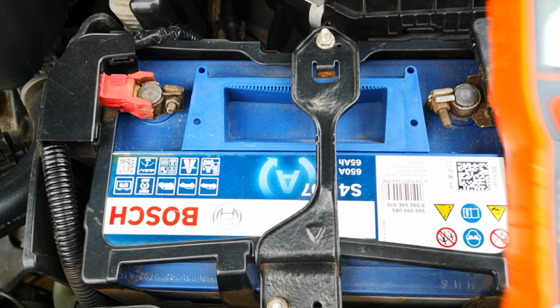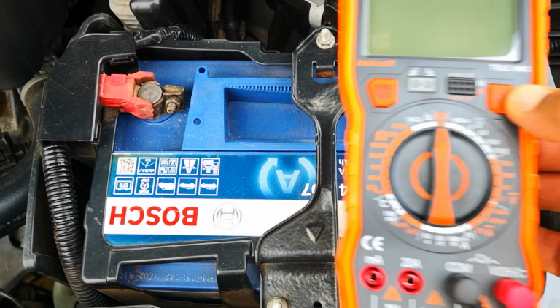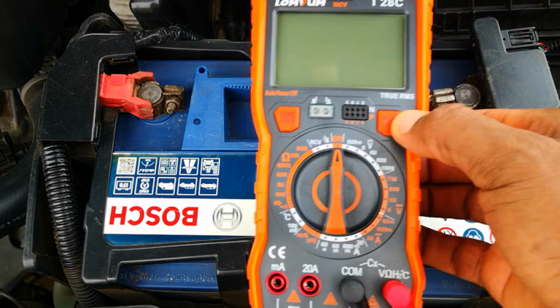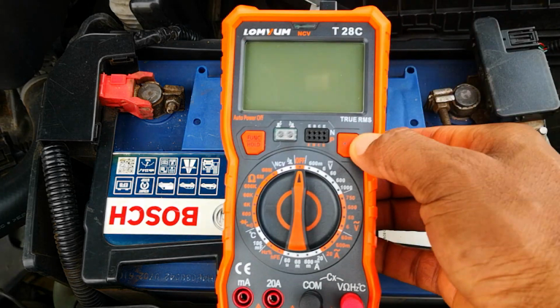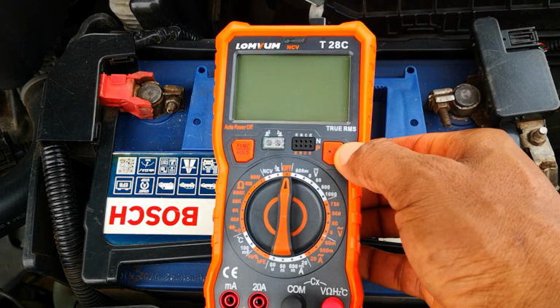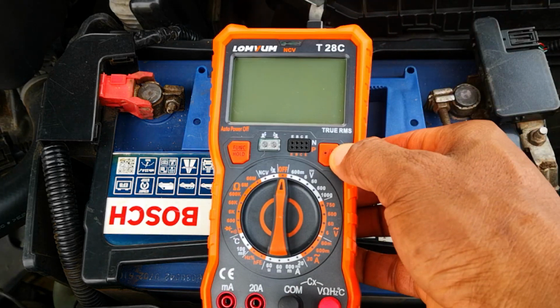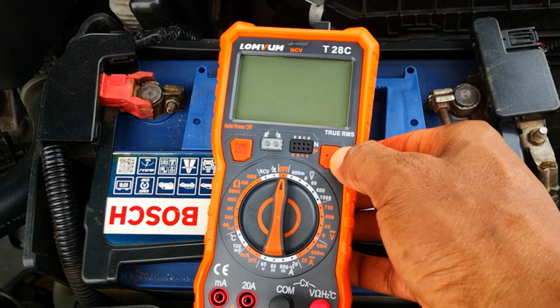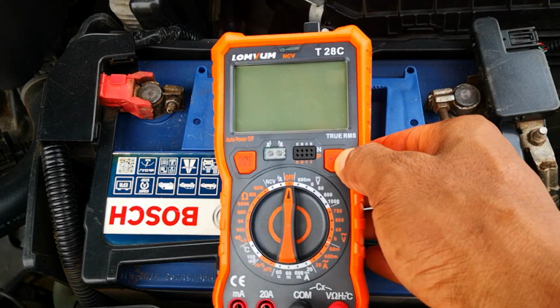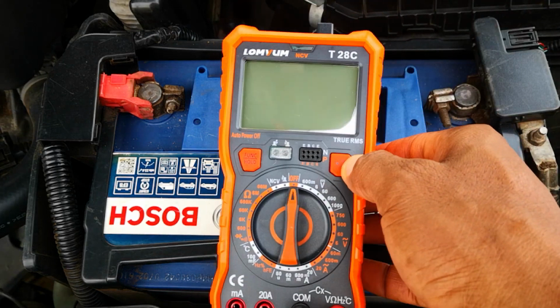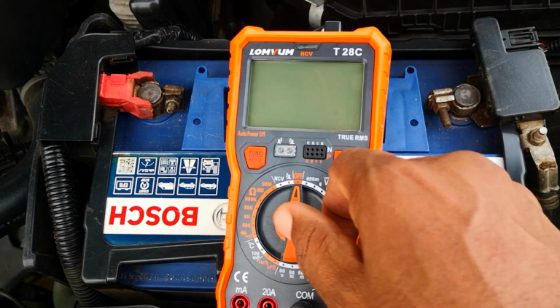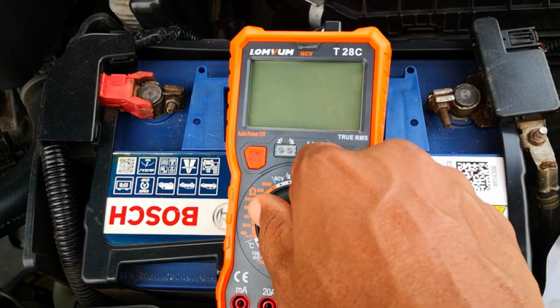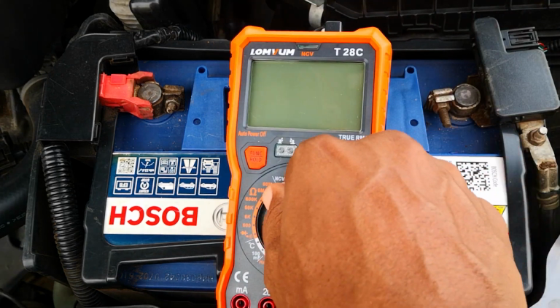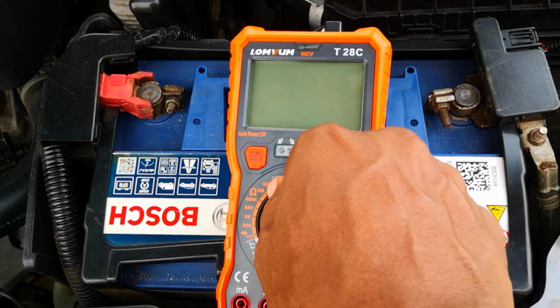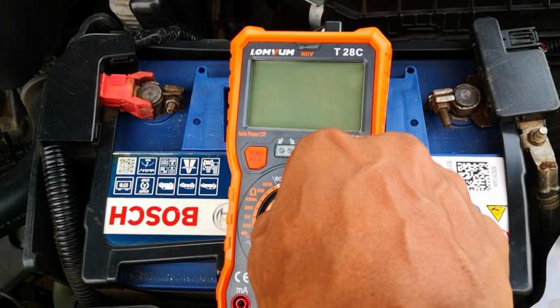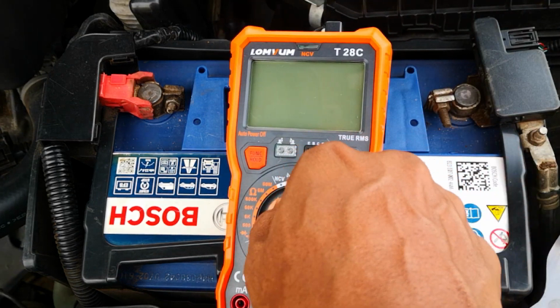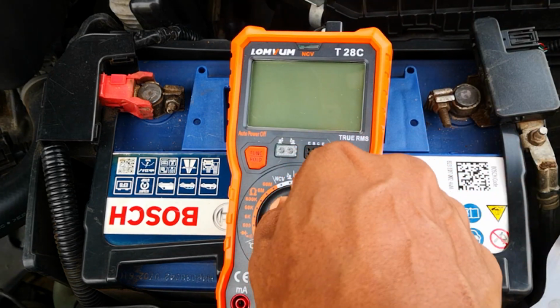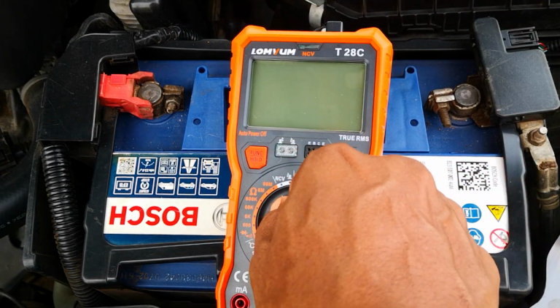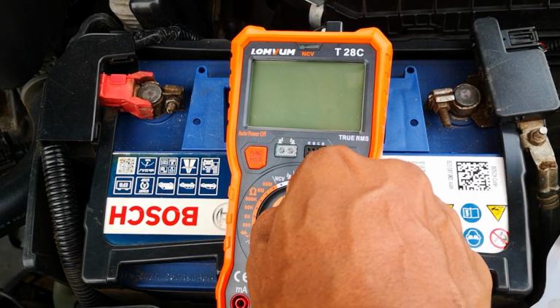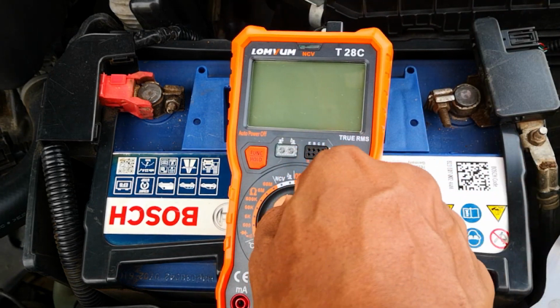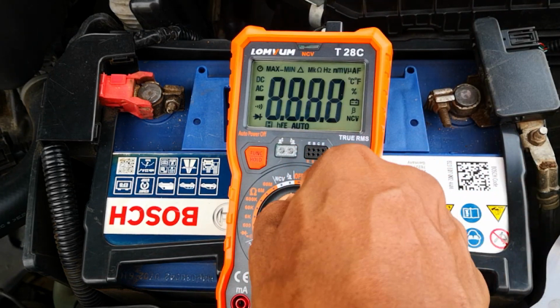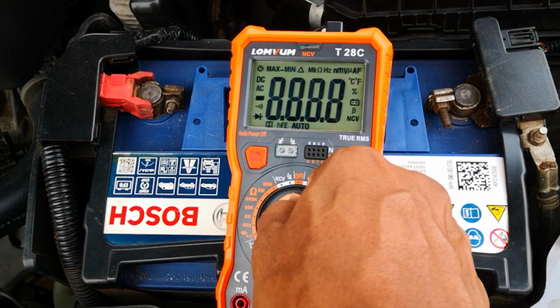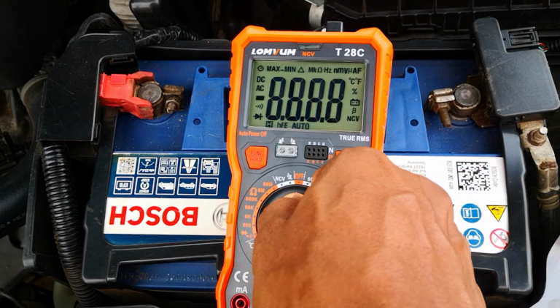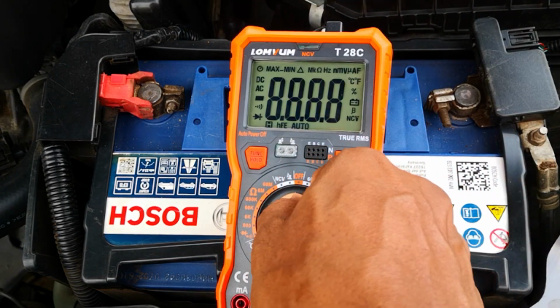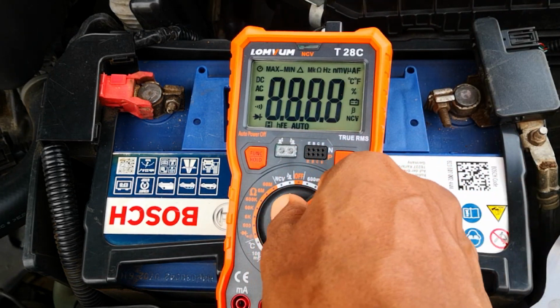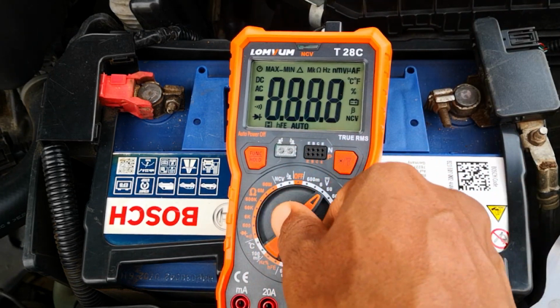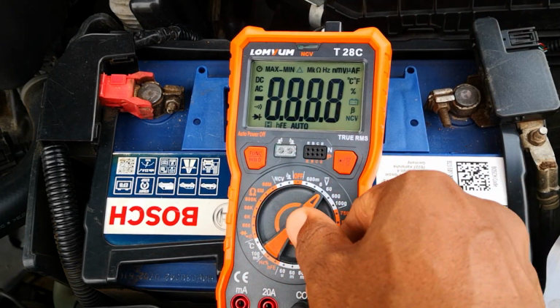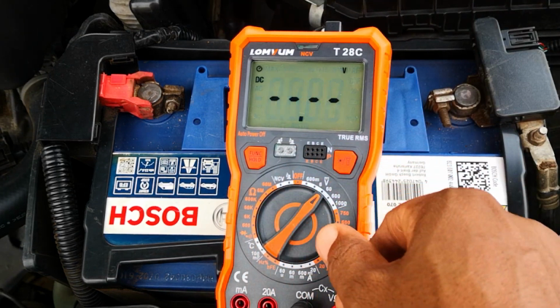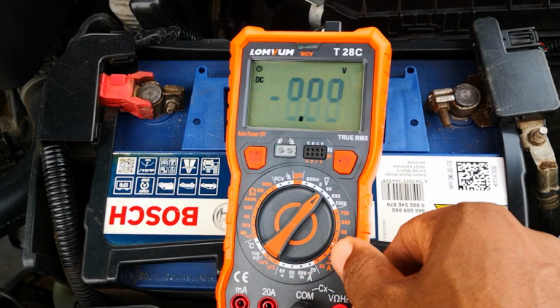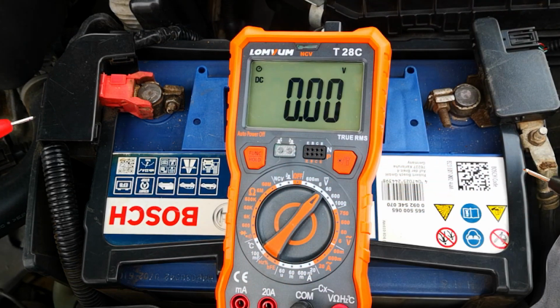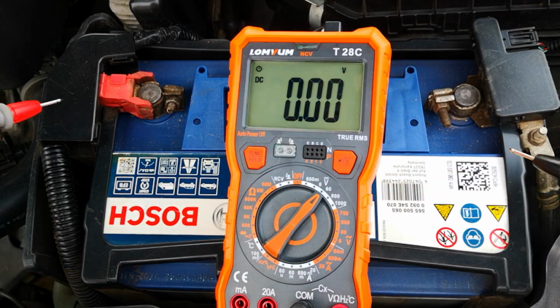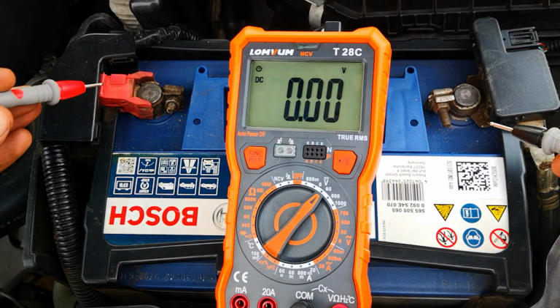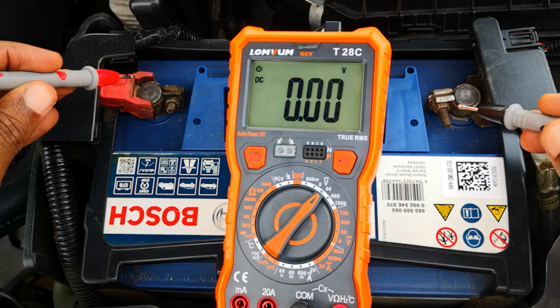Here's one tip that will extend the life of your car battery and make them last longer than ever.